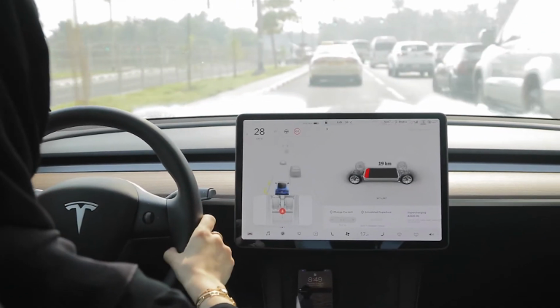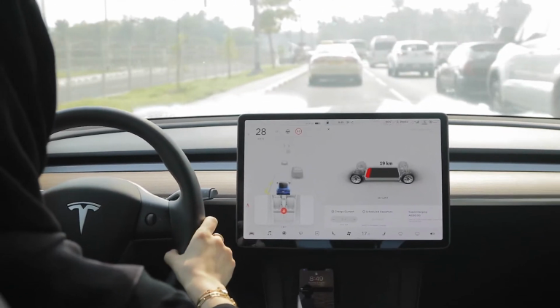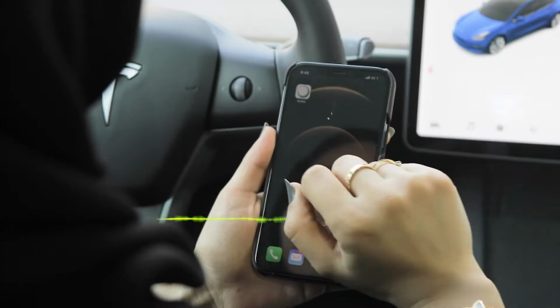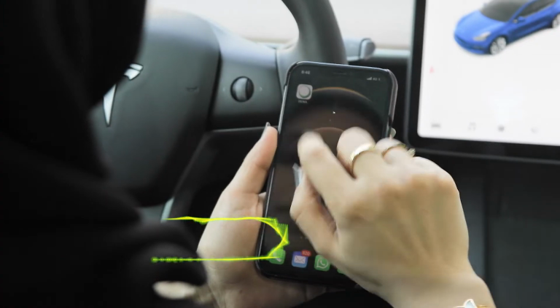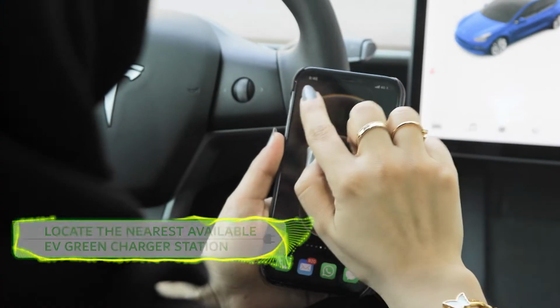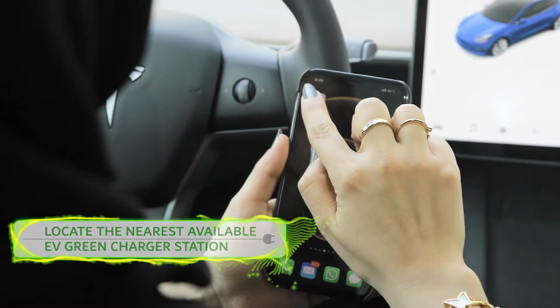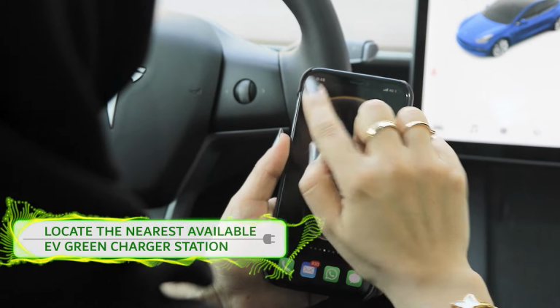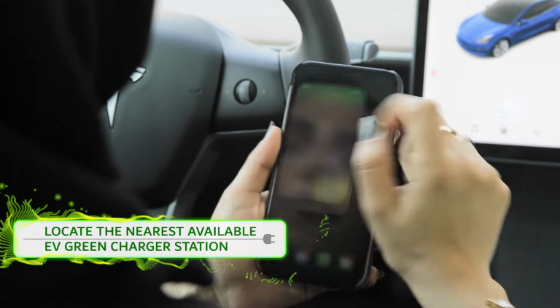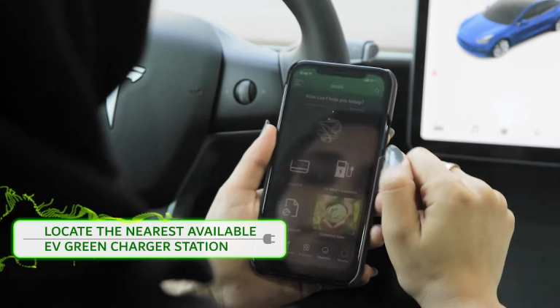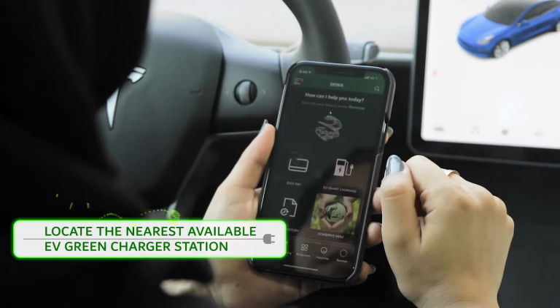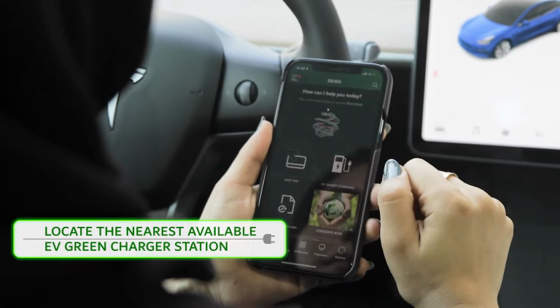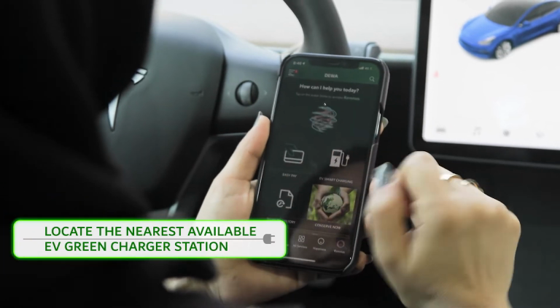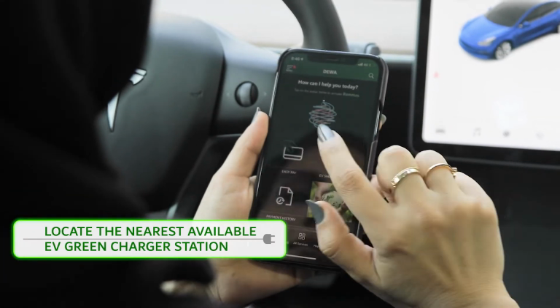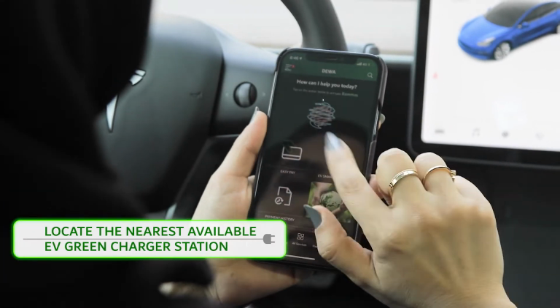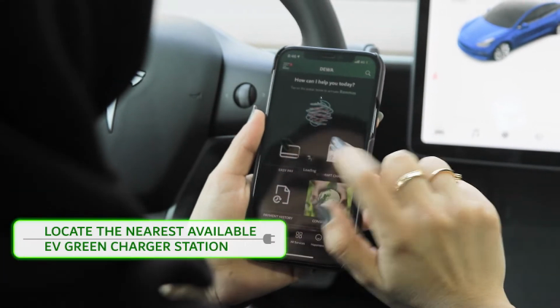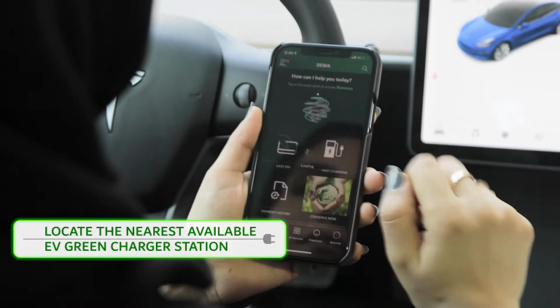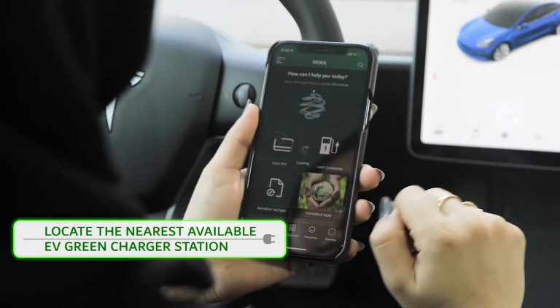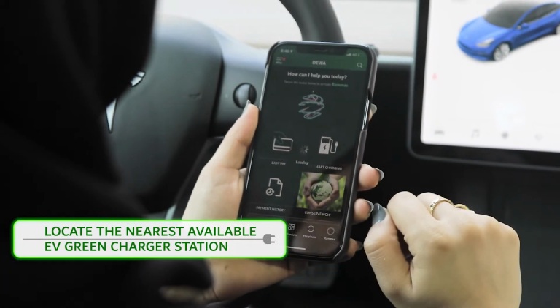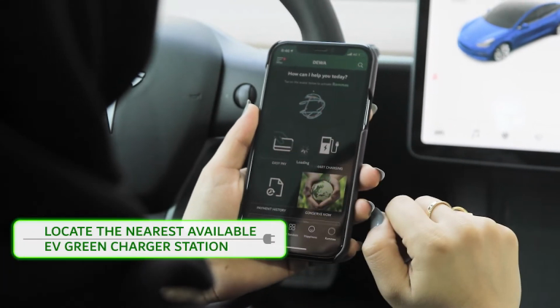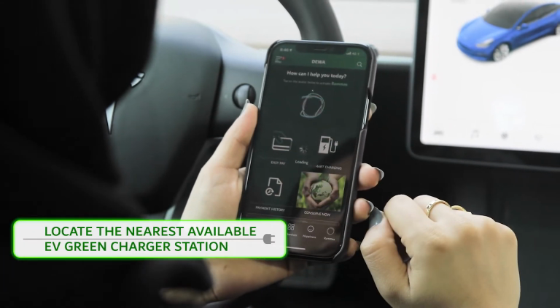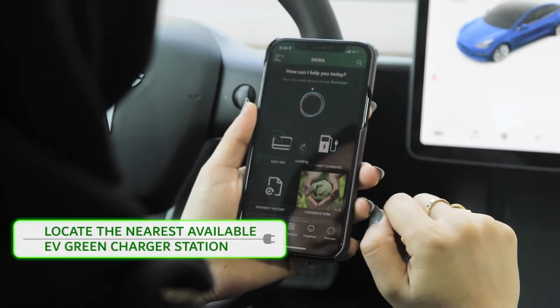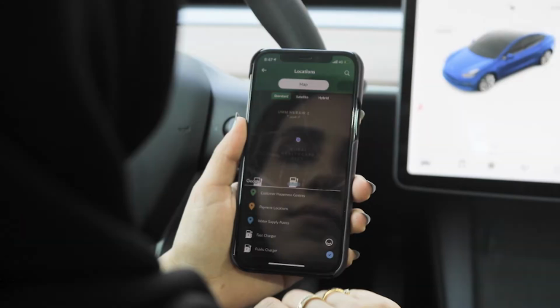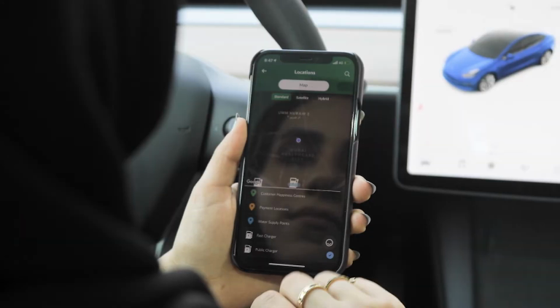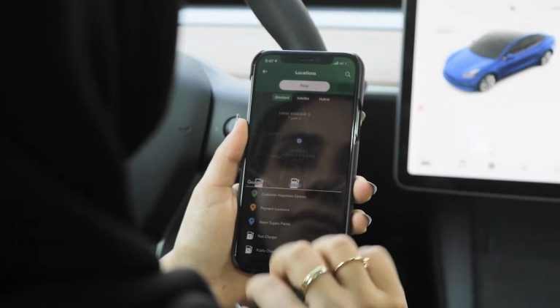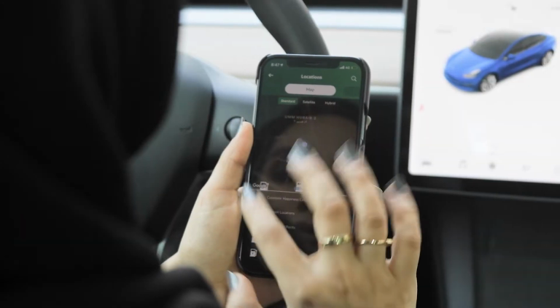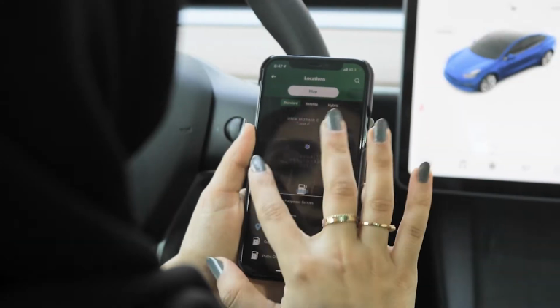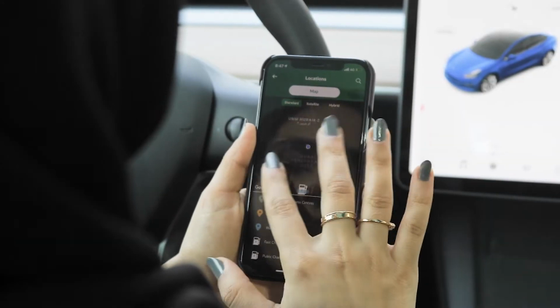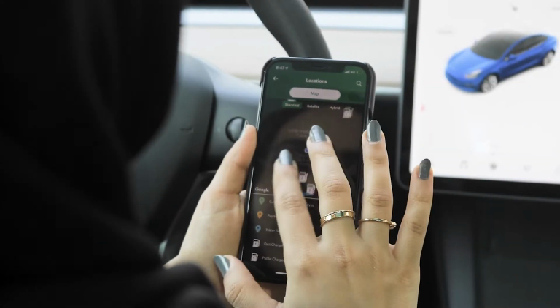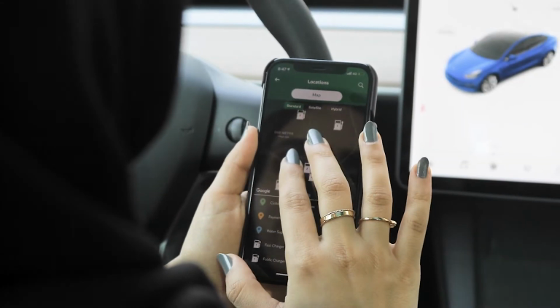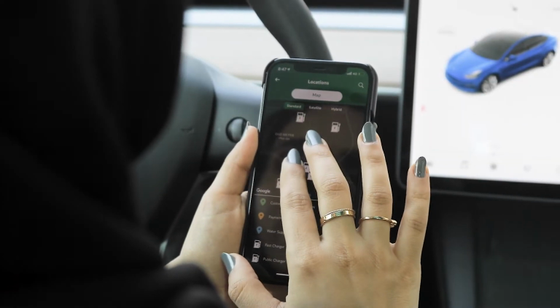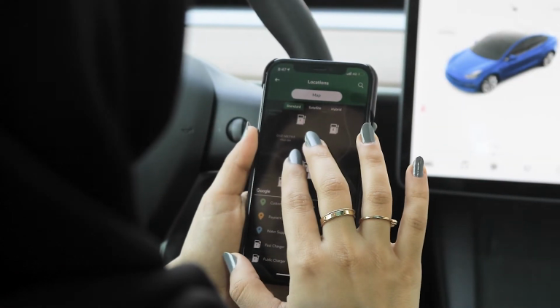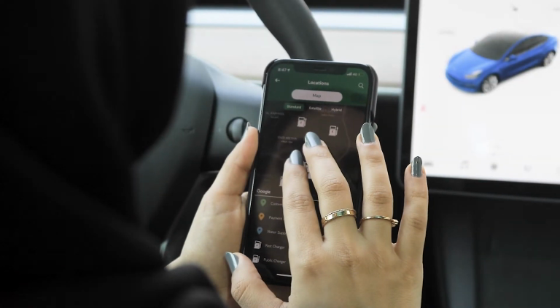Simply locate the nearest available EV Green Charger station through DIWA's smart app and website.